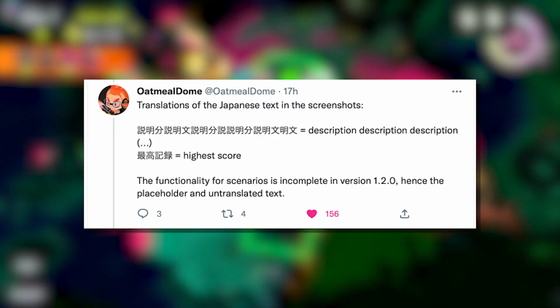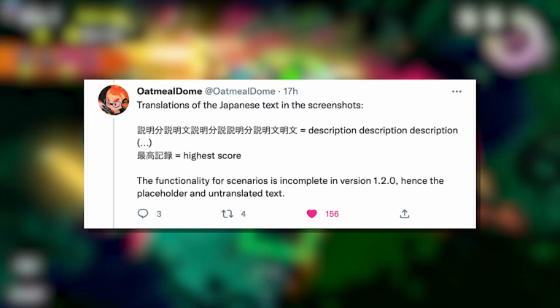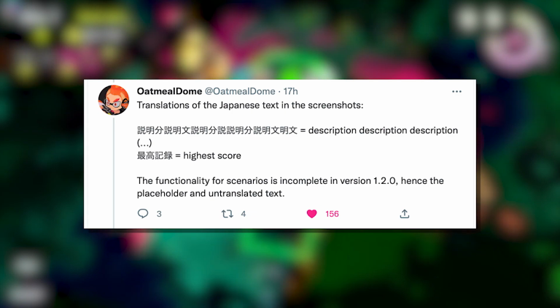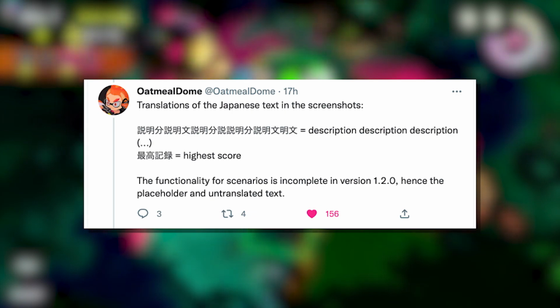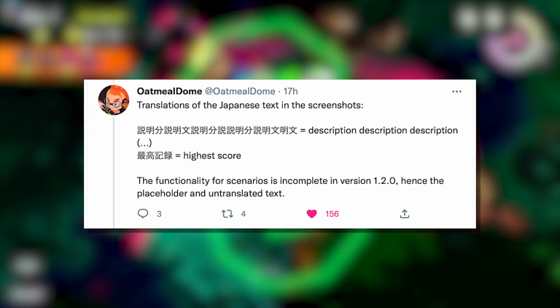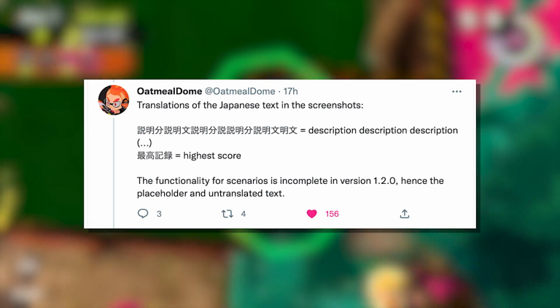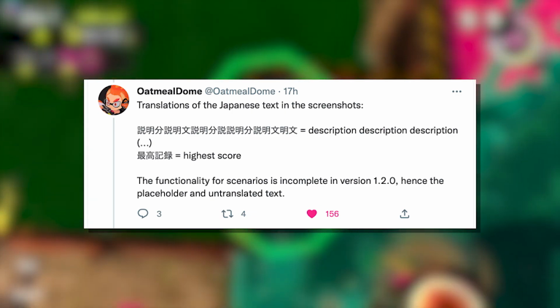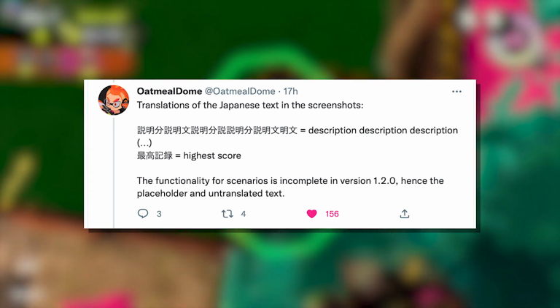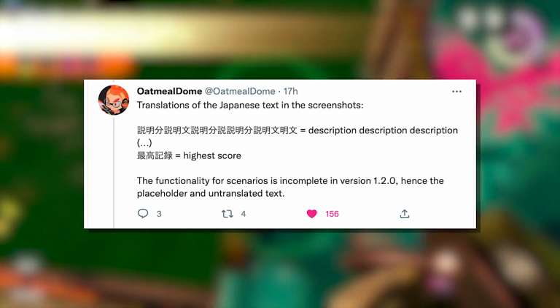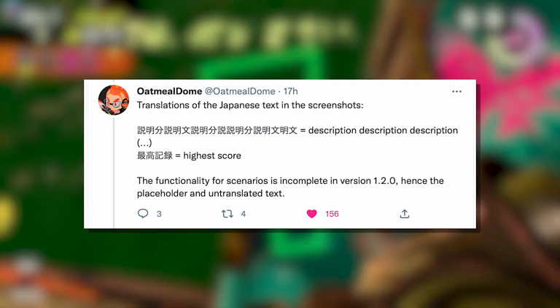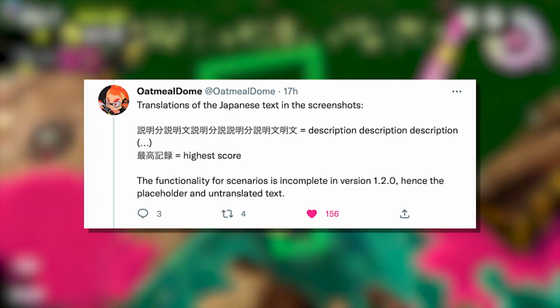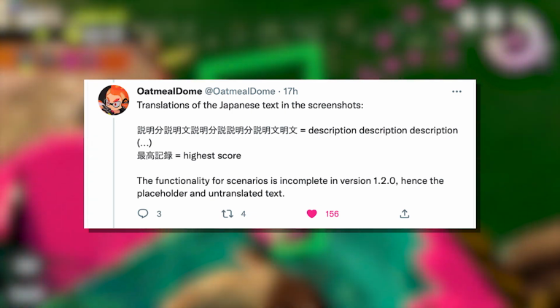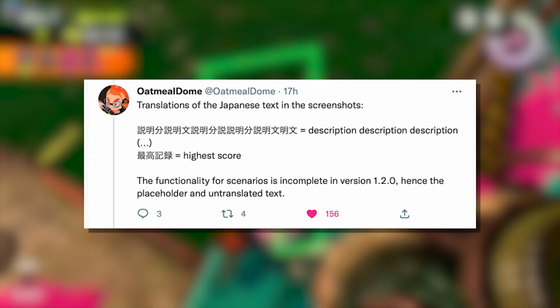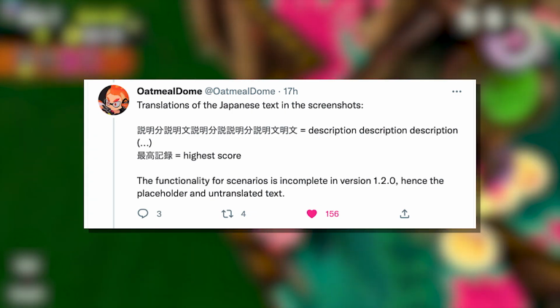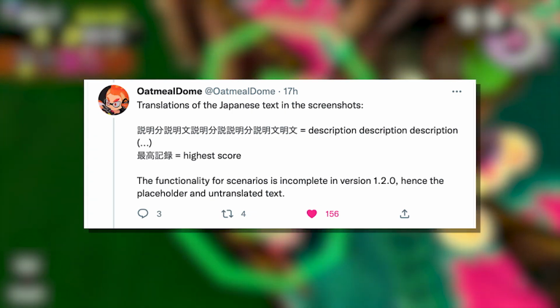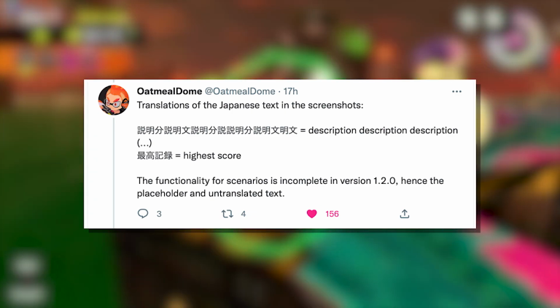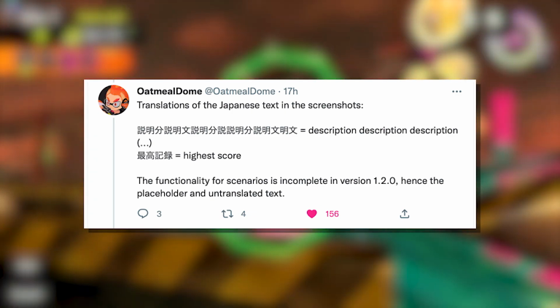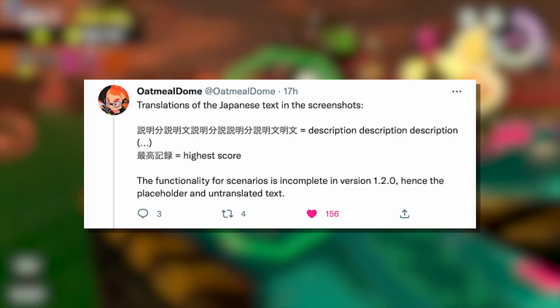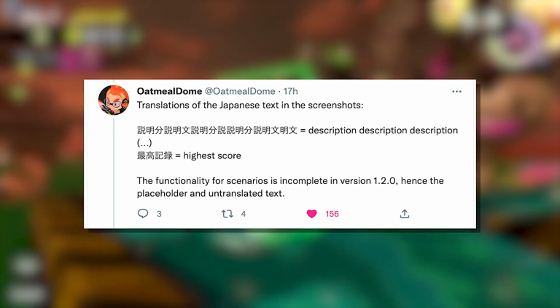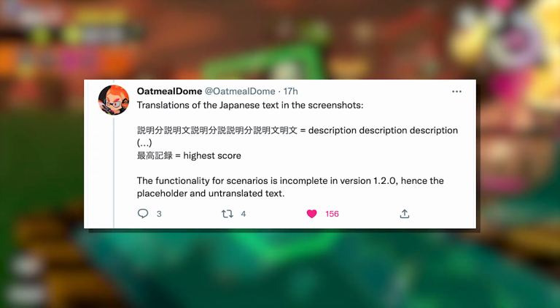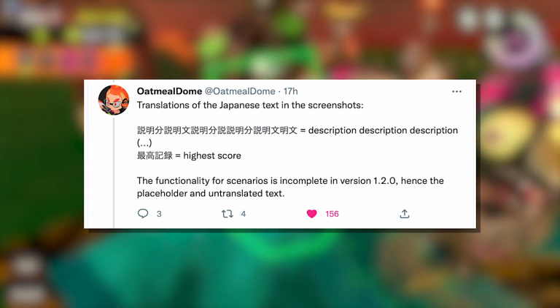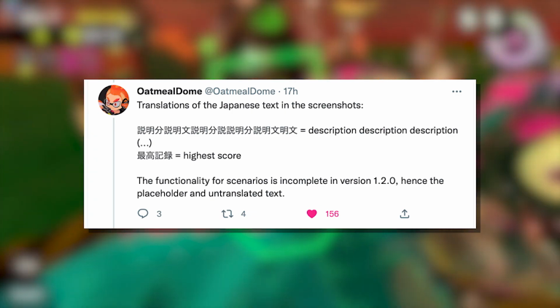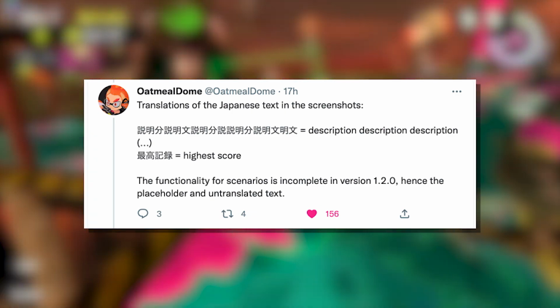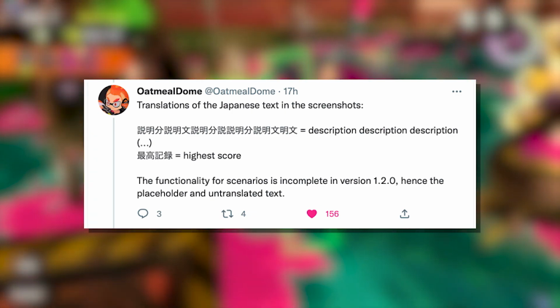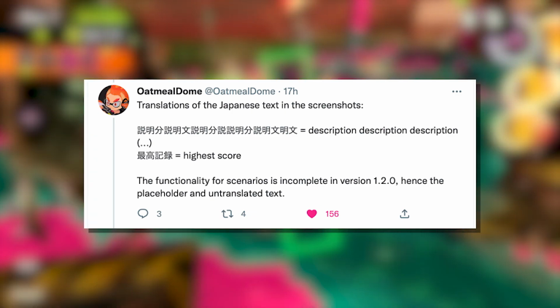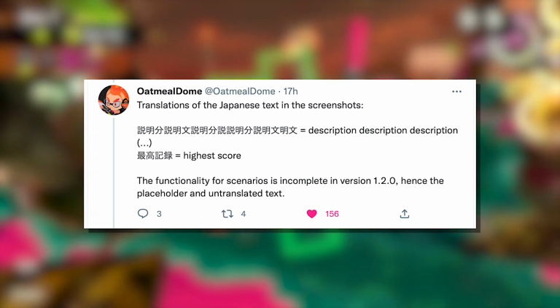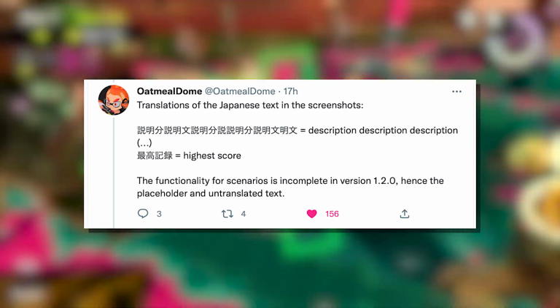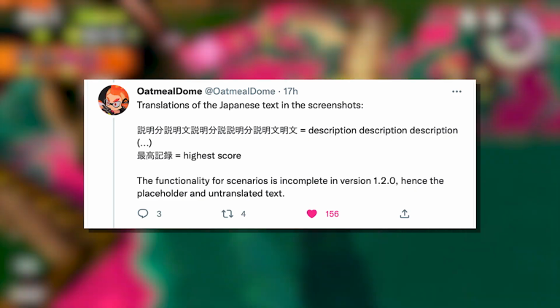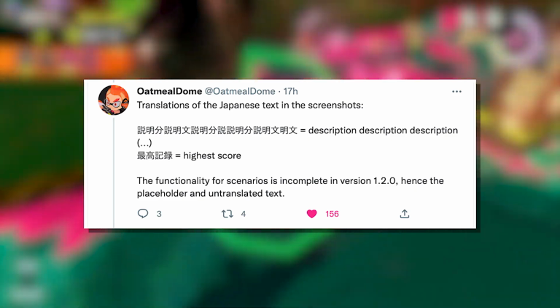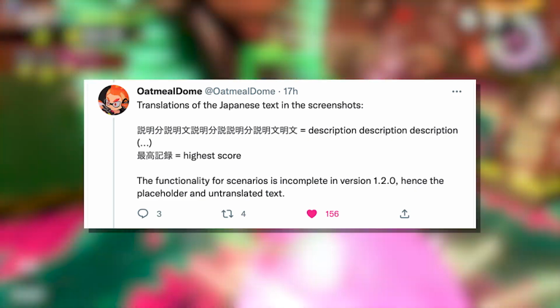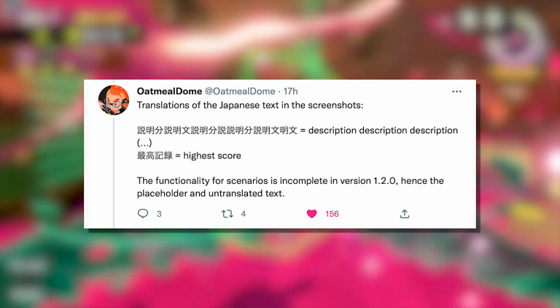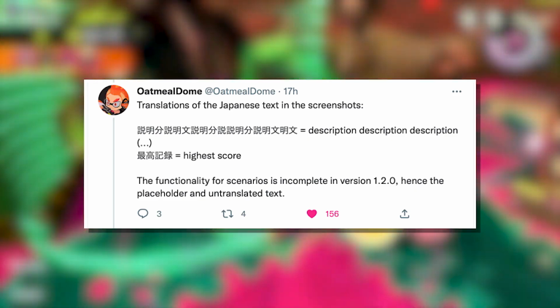The functionality for scenarios is incomplete in version 1.2.0, hence the placeholder in untranslated text.